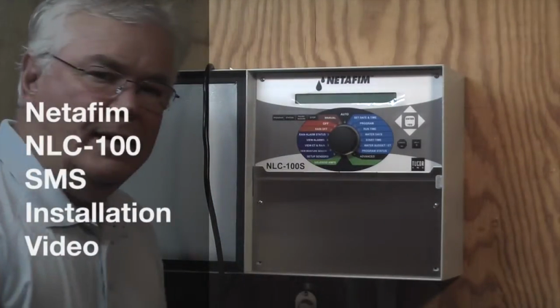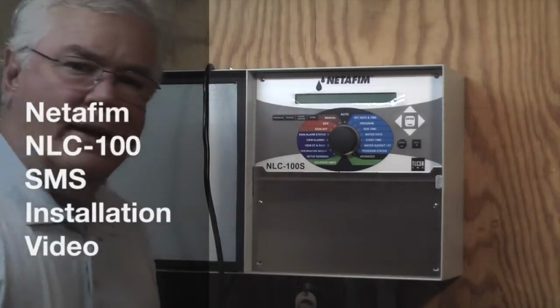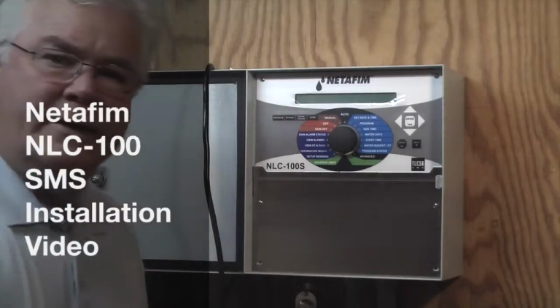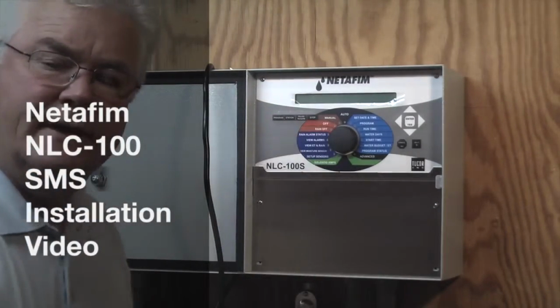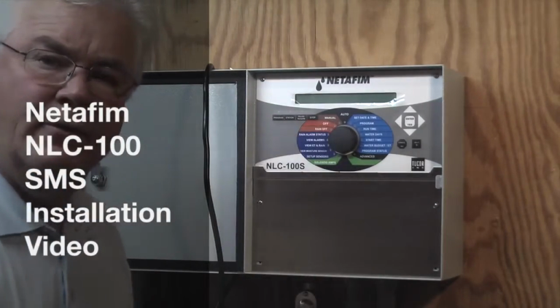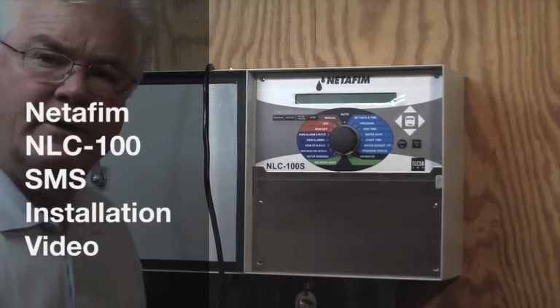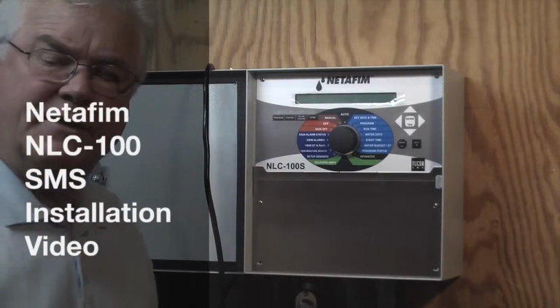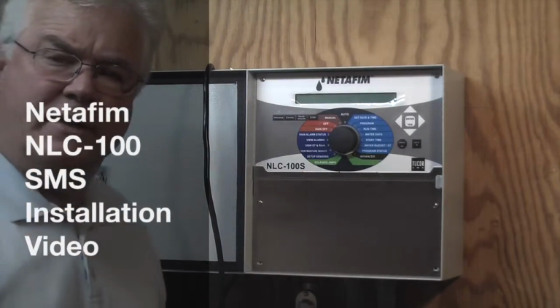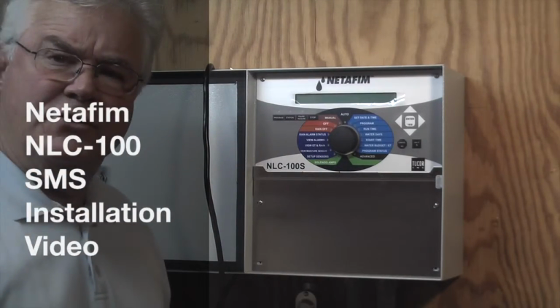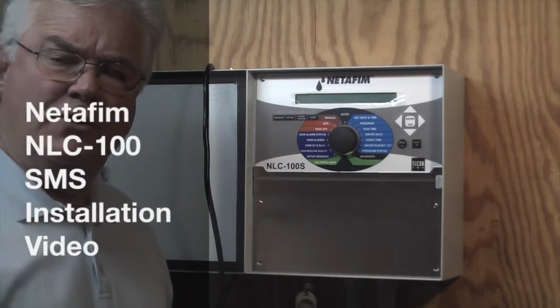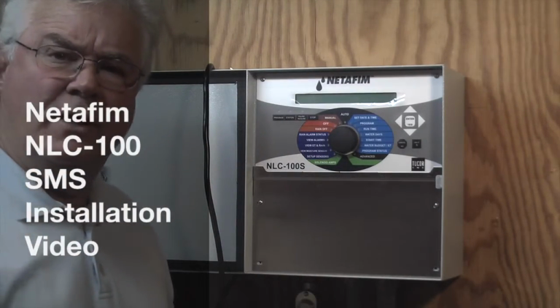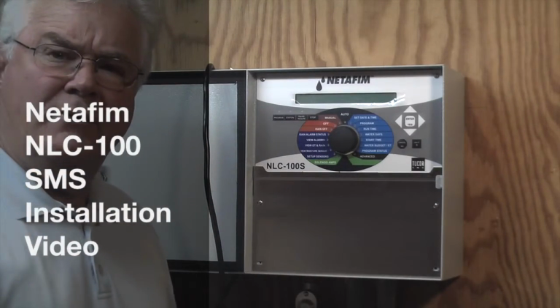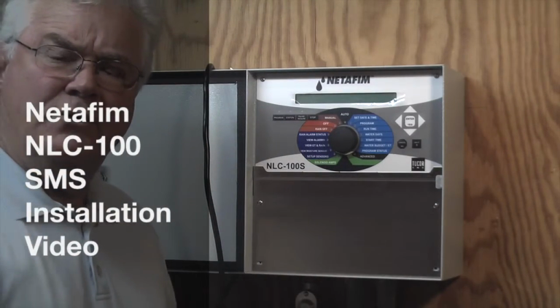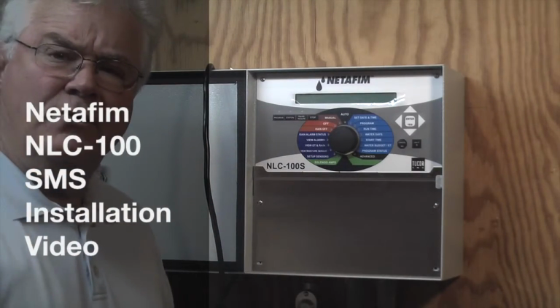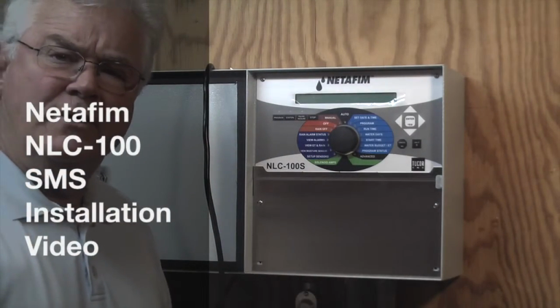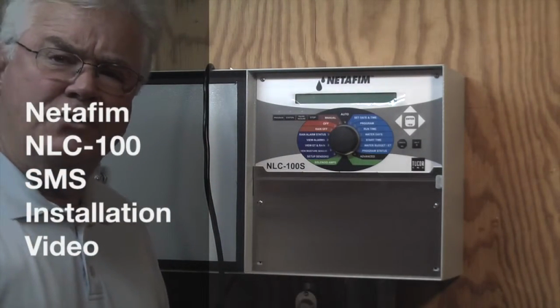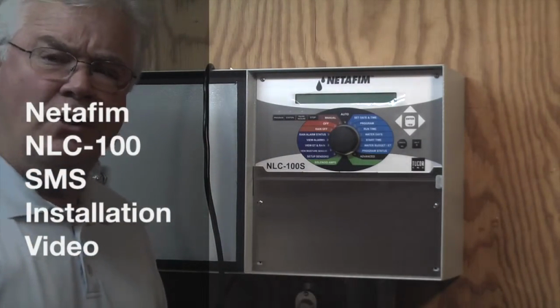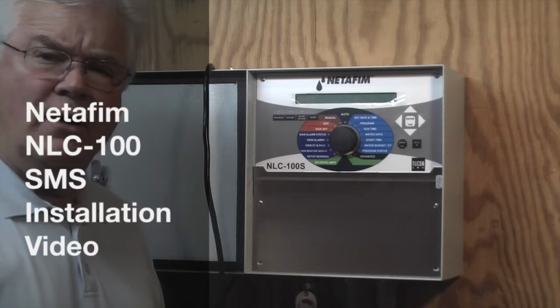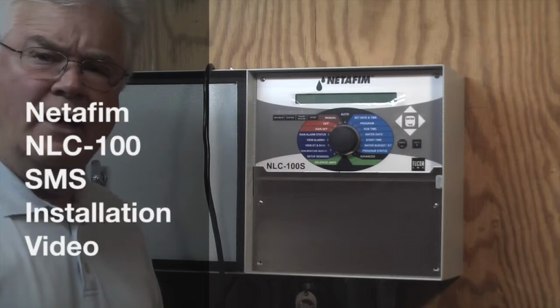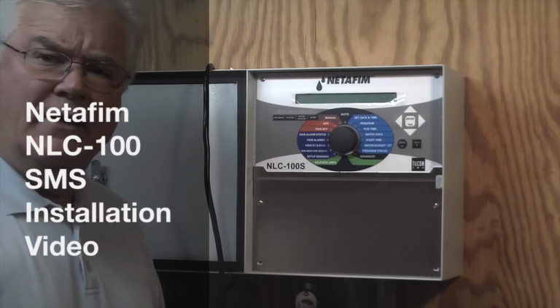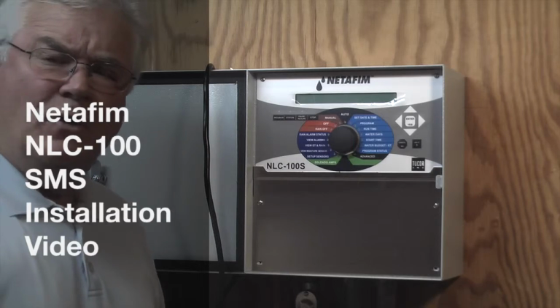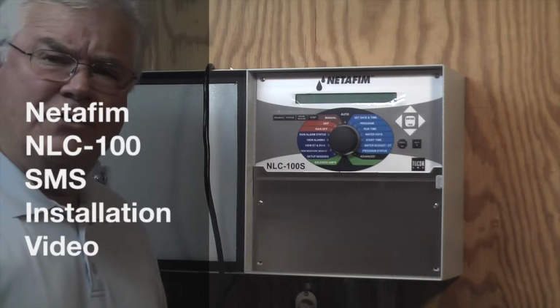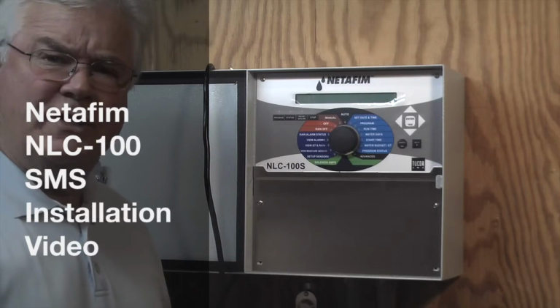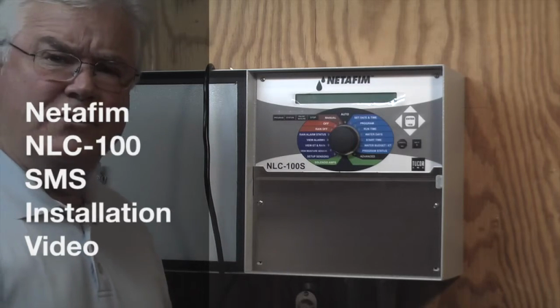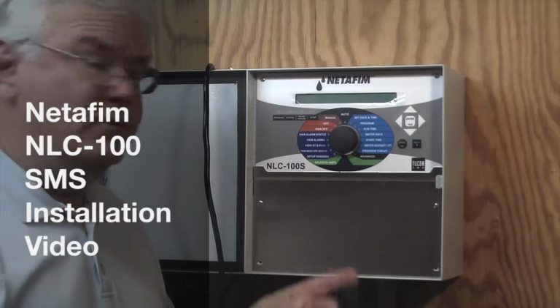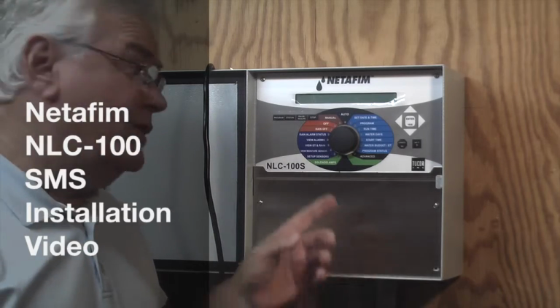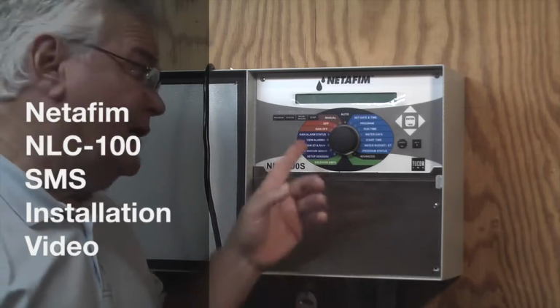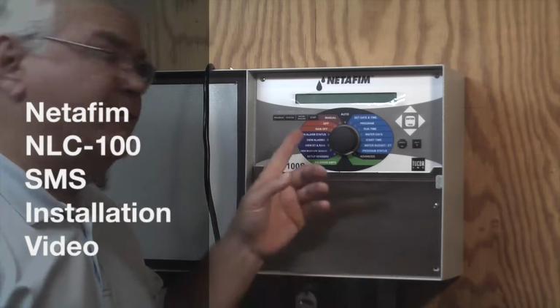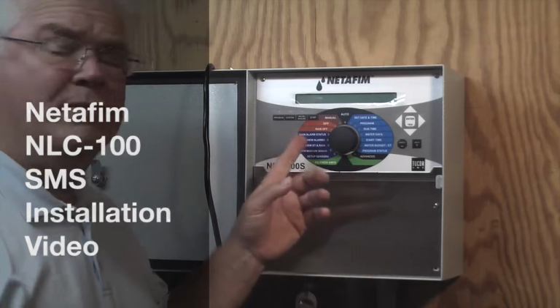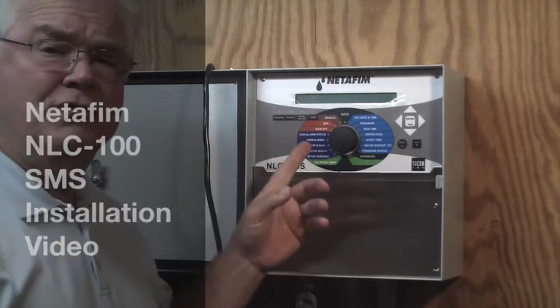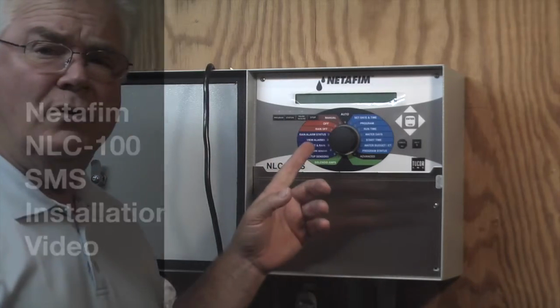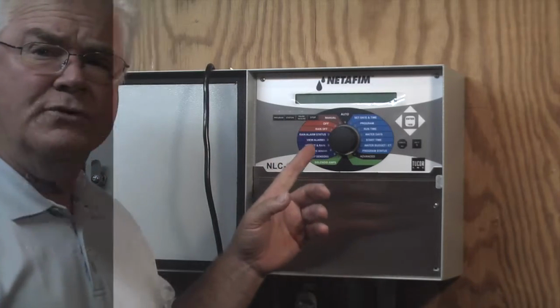Hi. Today we're going to discuss and show you how to install moisture sensors using the Netafim controllers.